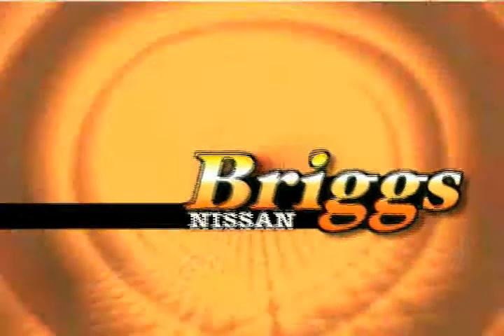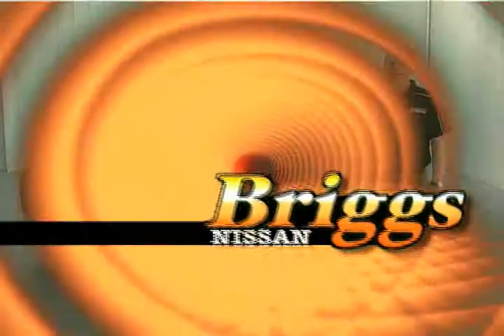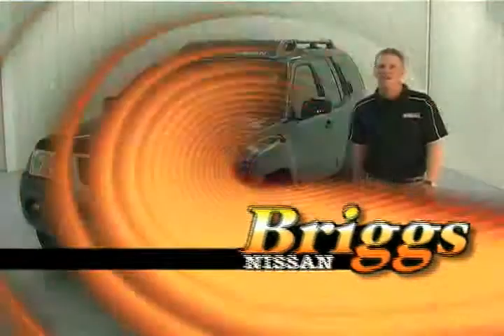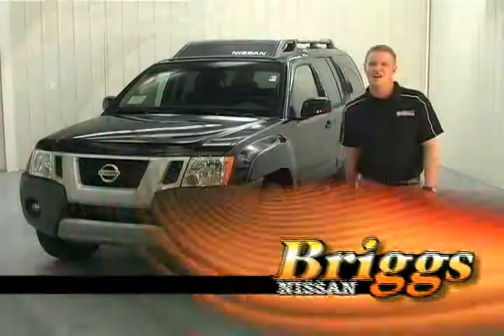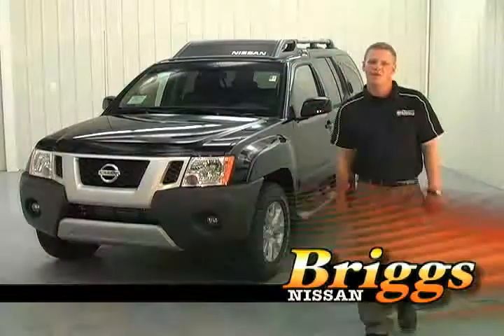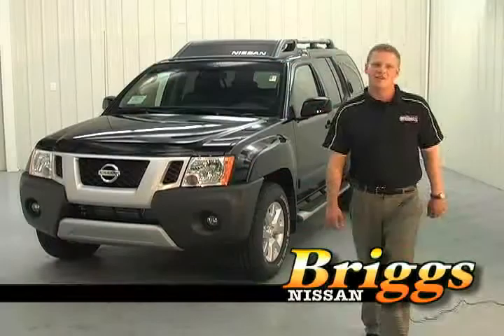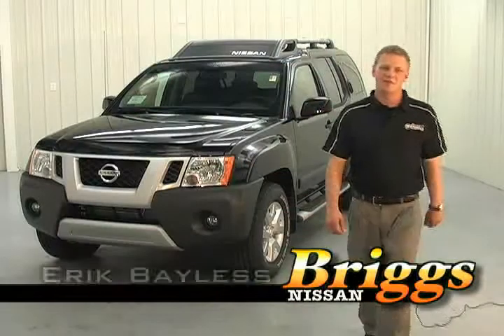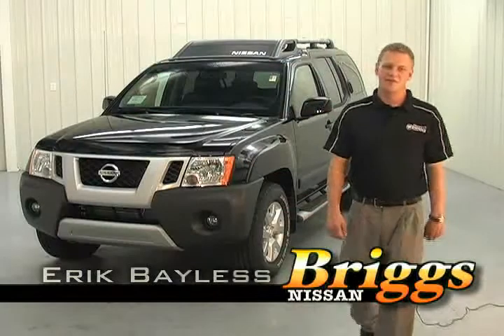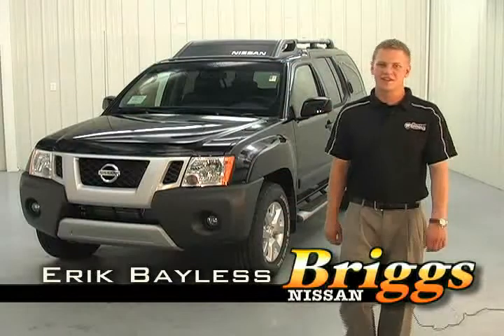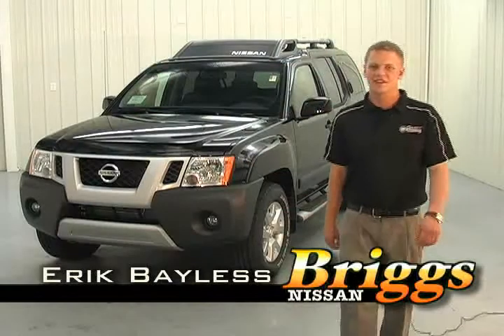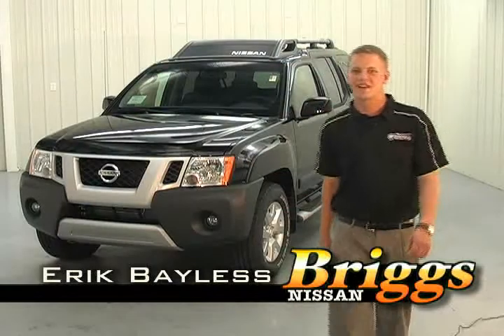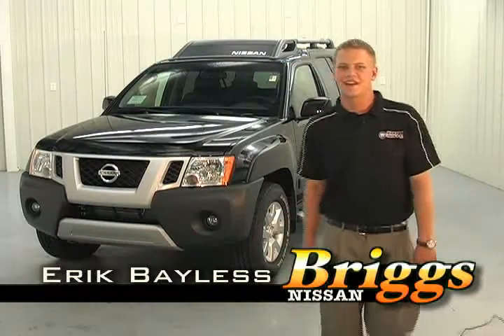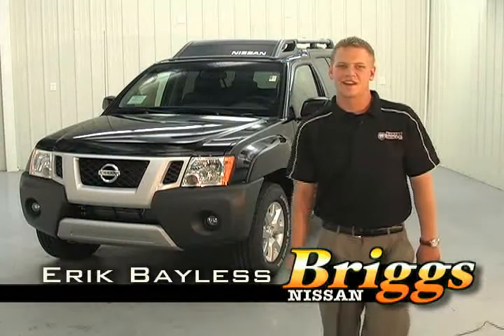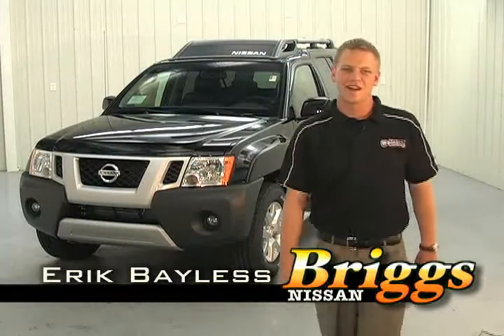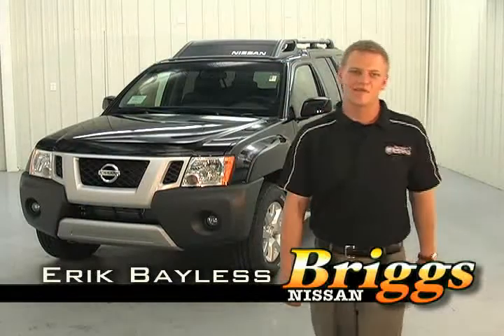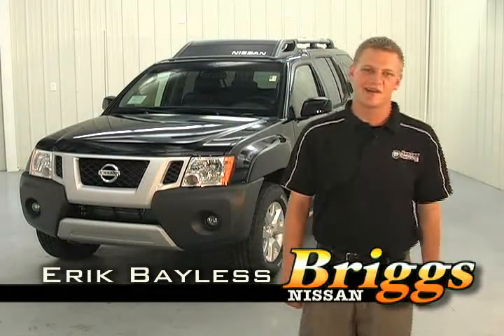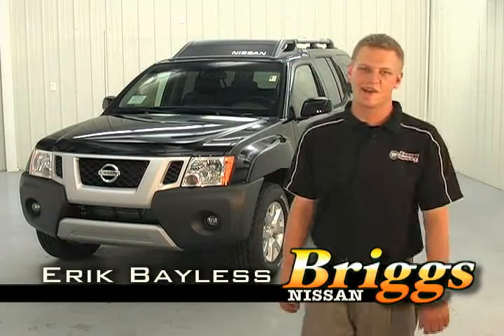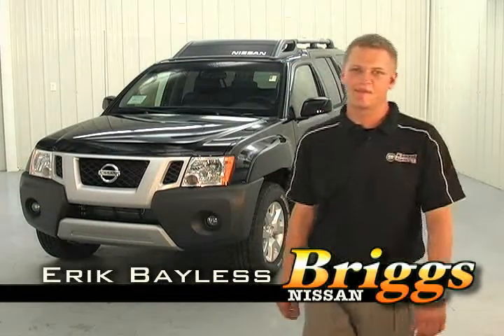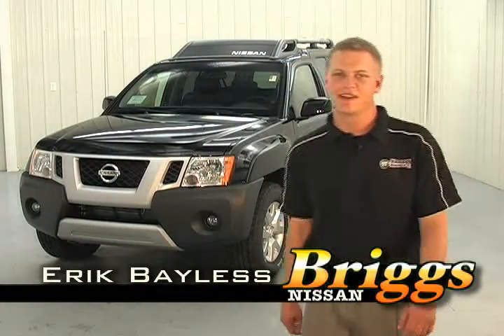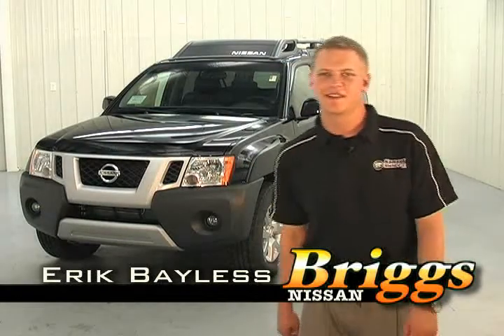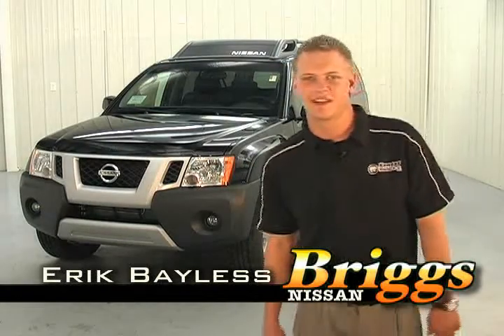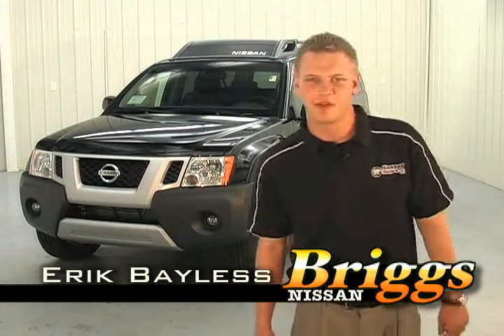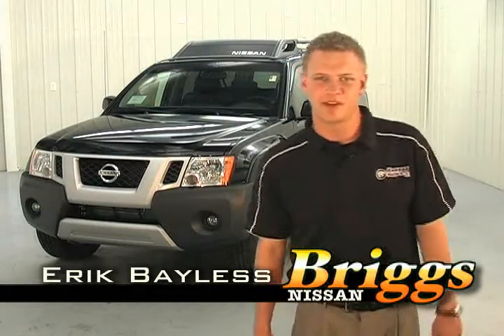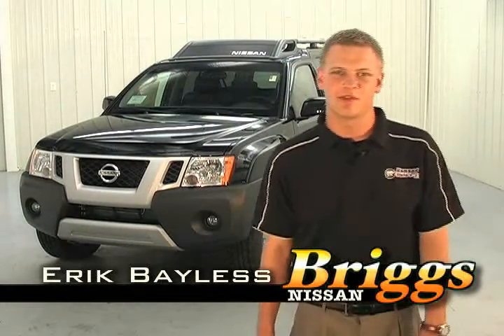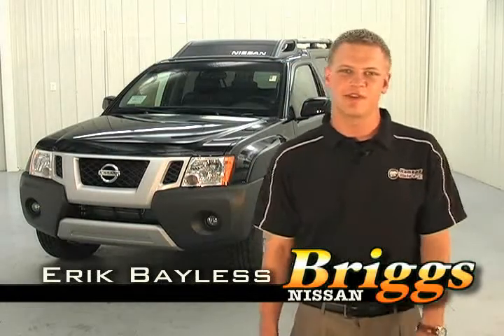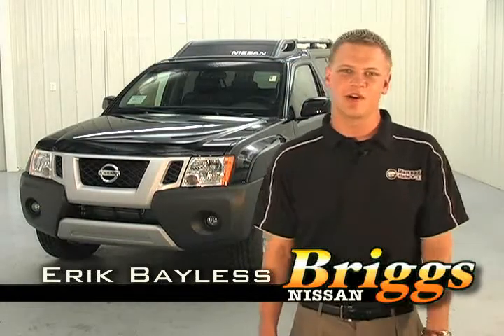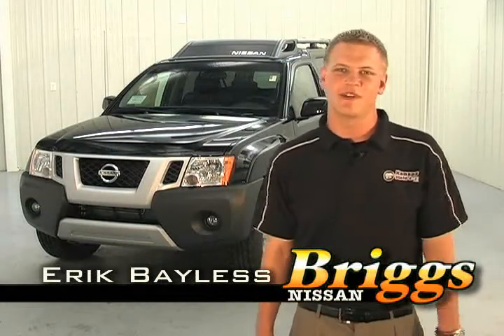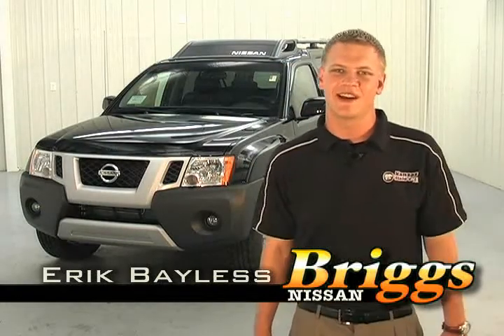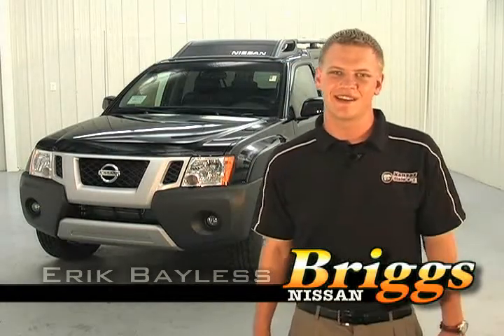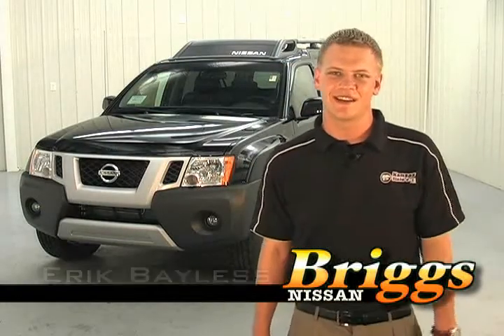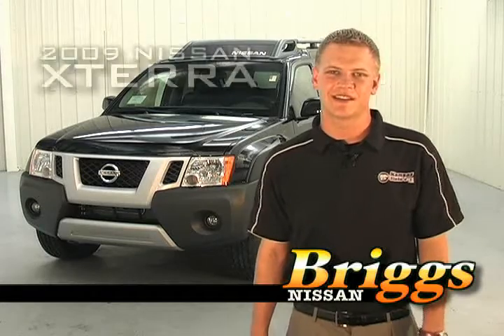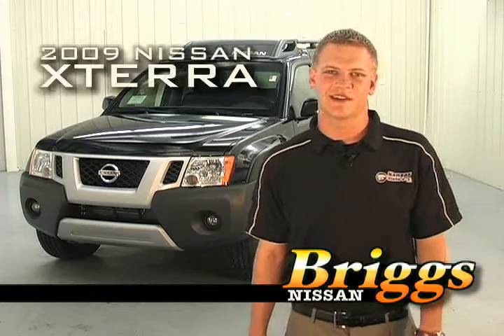Hi, welcome to BriggsNissan.com. I'm Eric Bayliss. Today I'll be showing you the 09 Nissan Xterra.